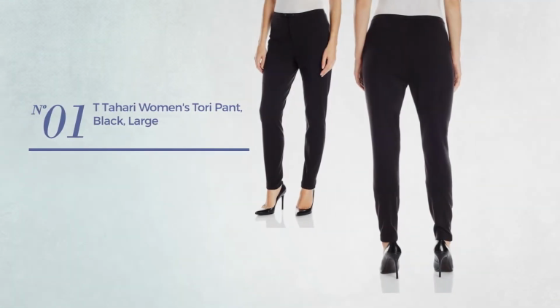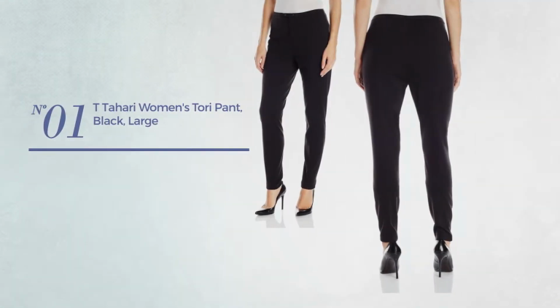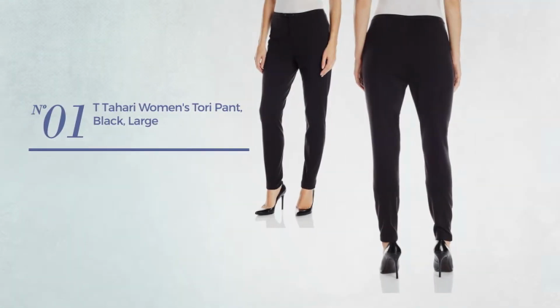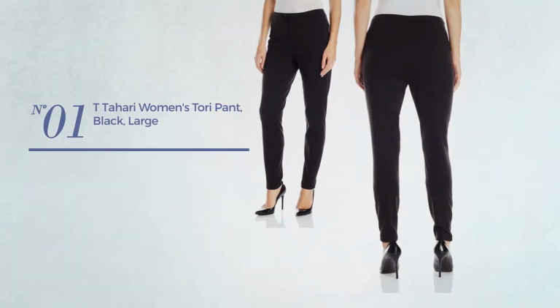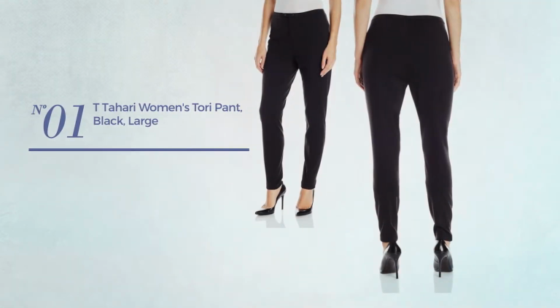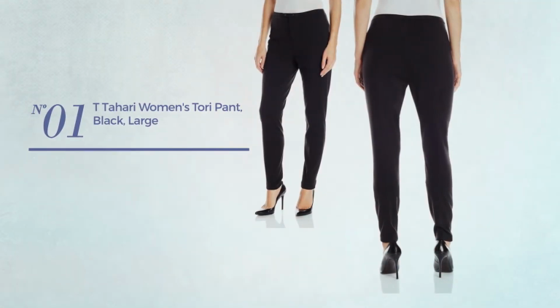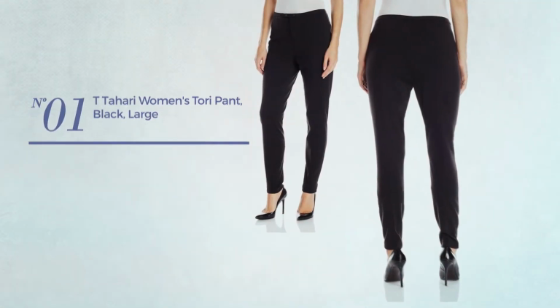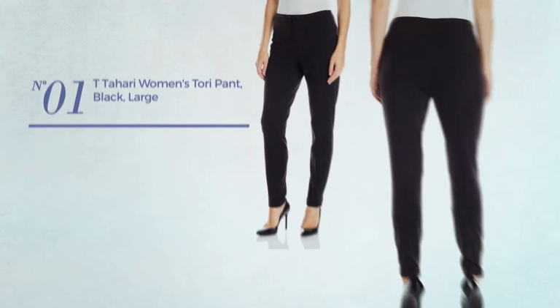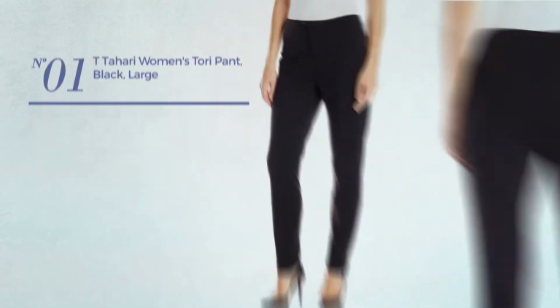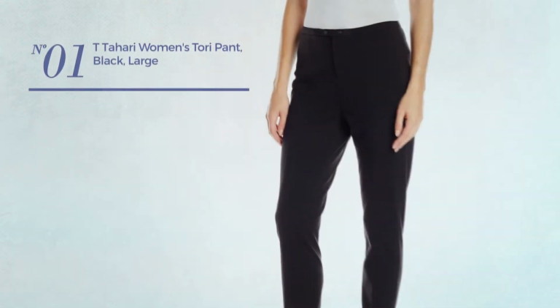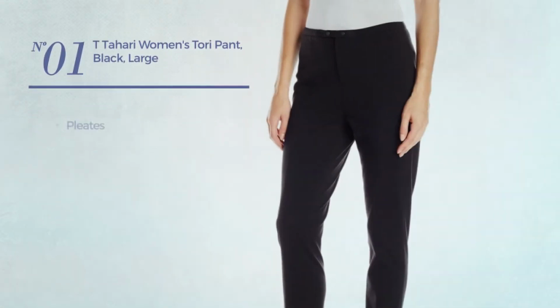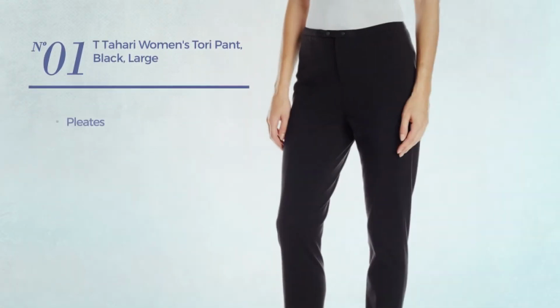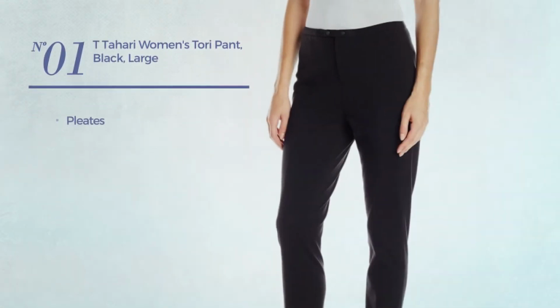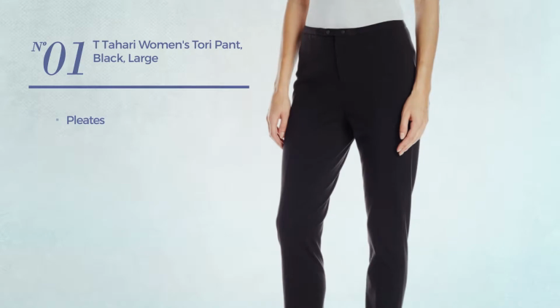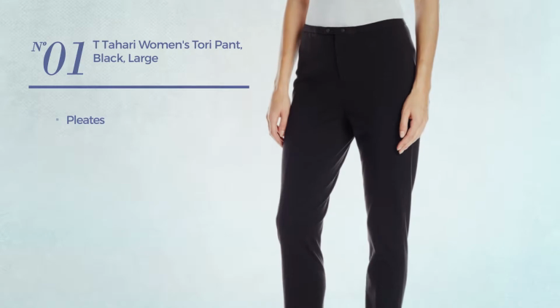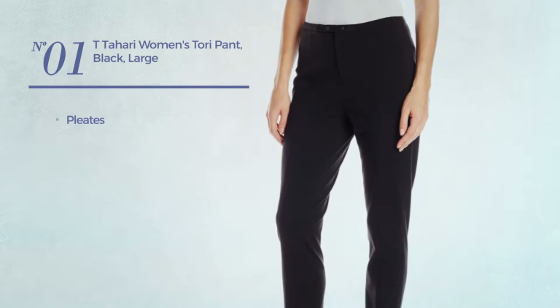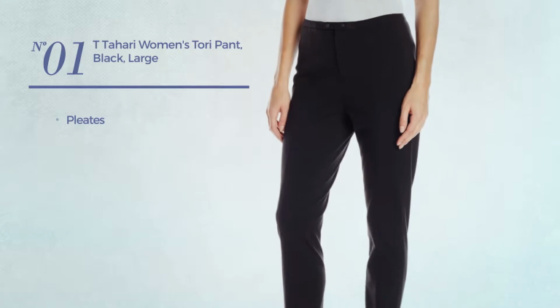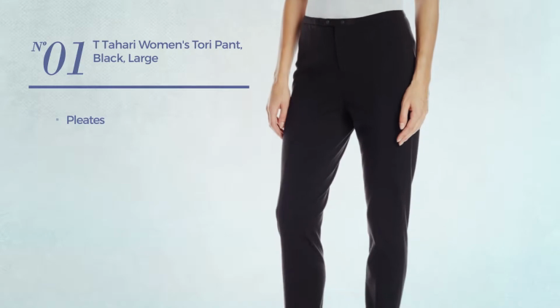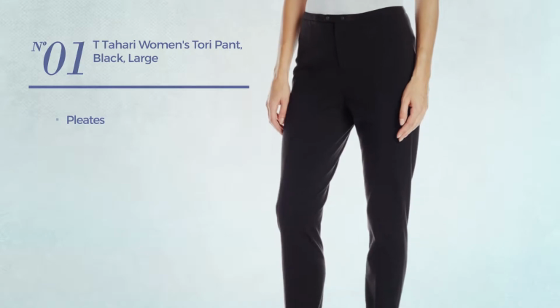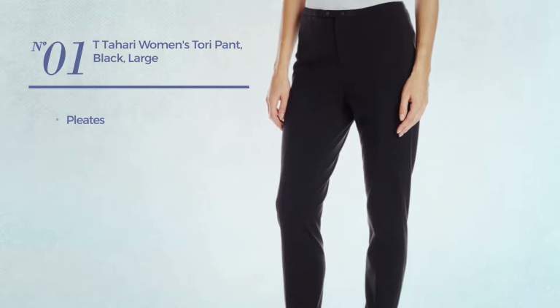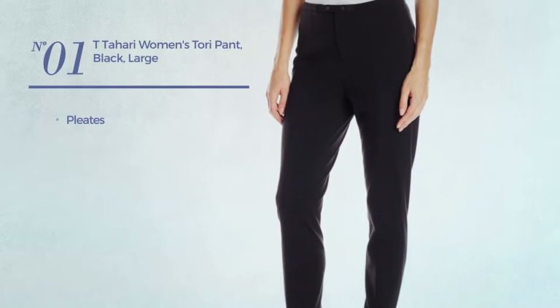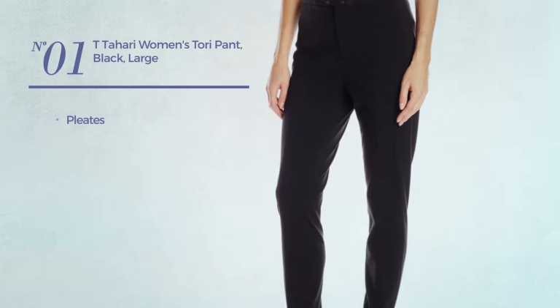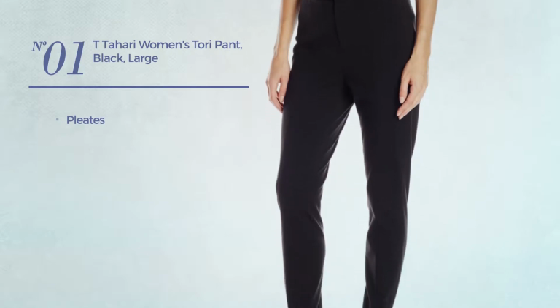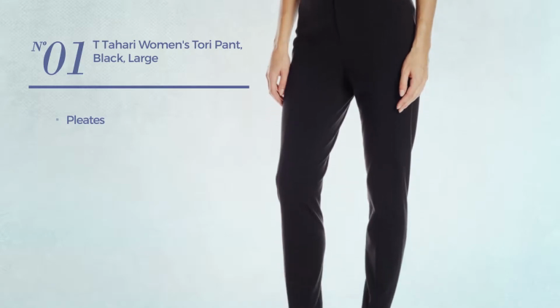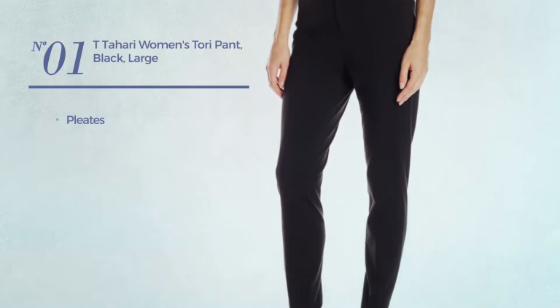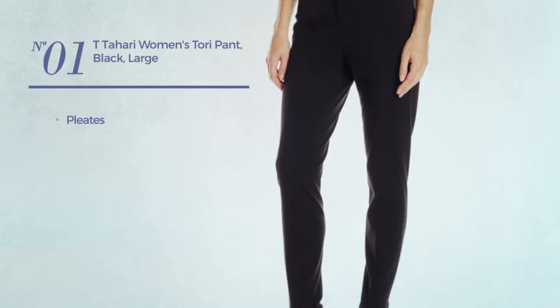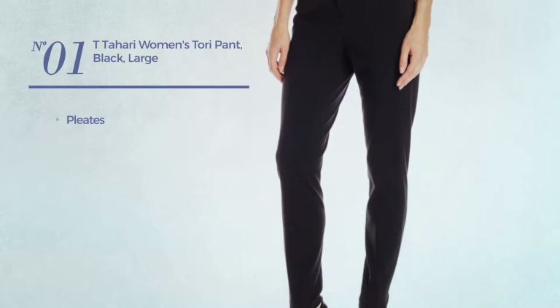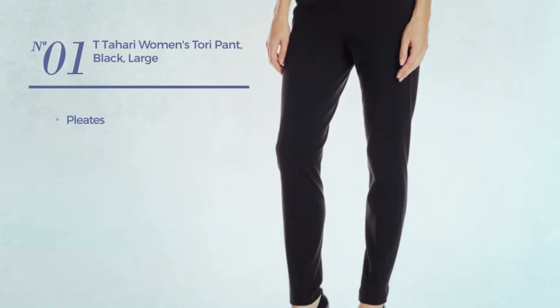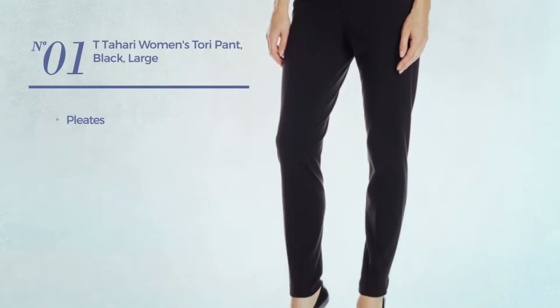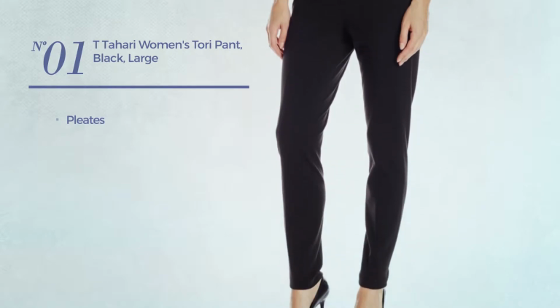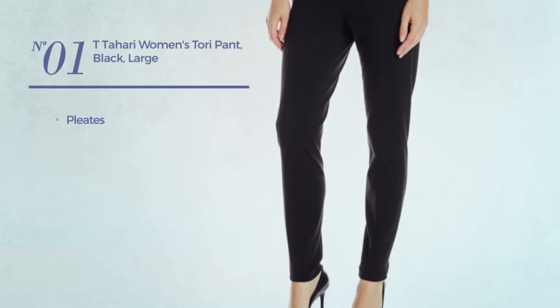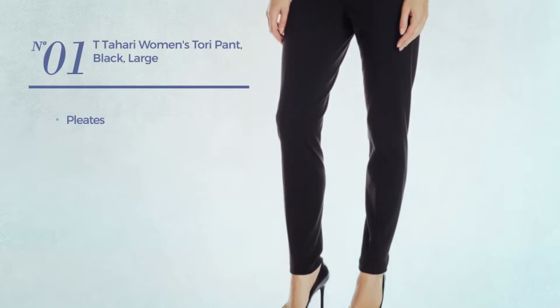Number 1, styled with pleats. Available merely in black color.